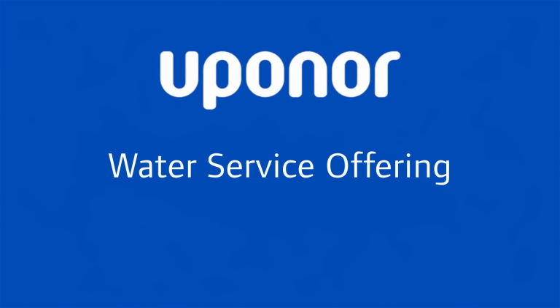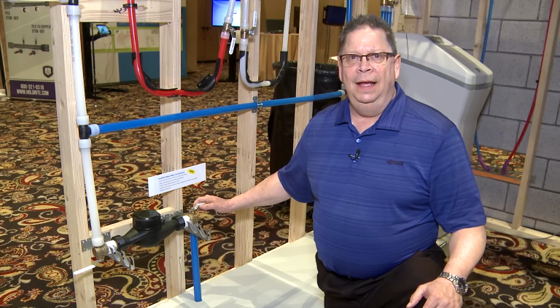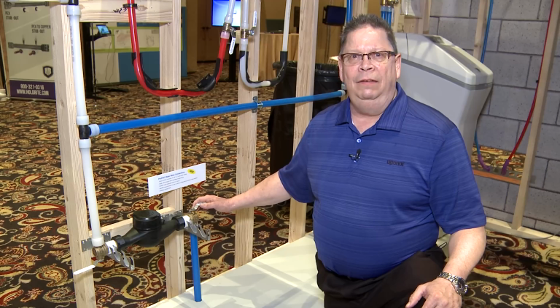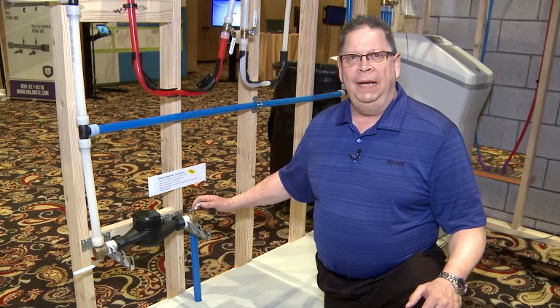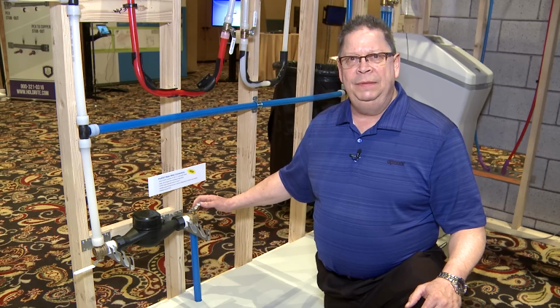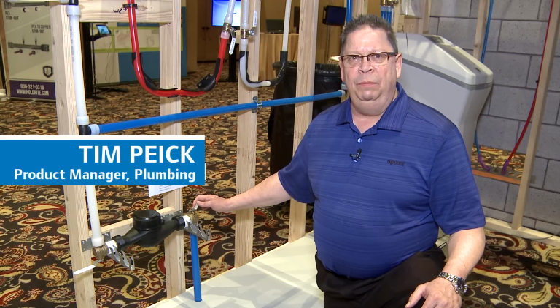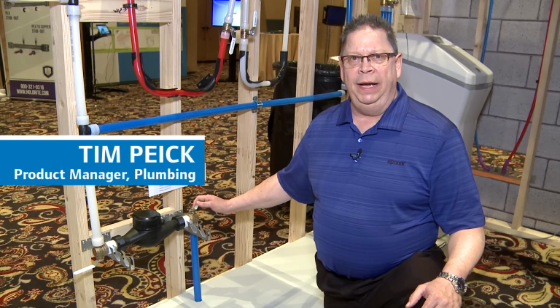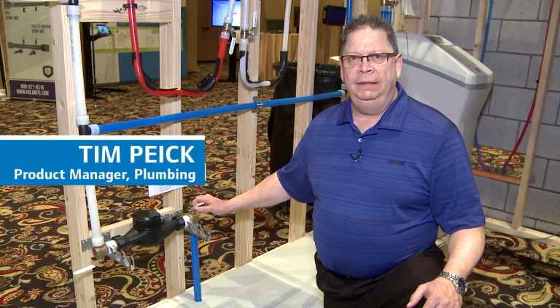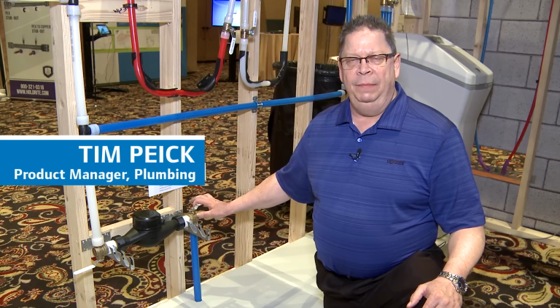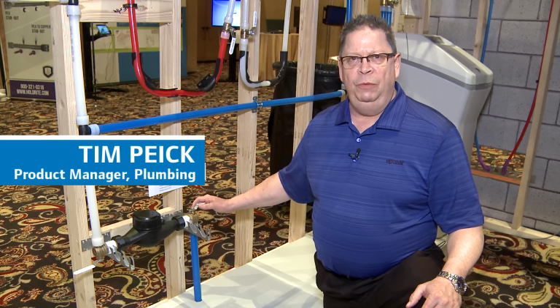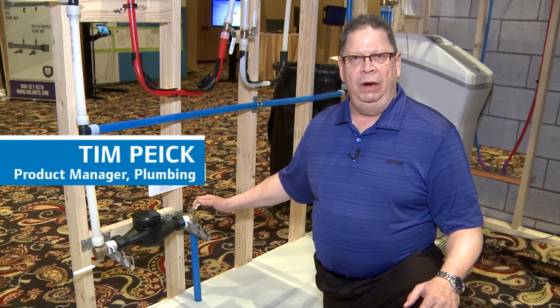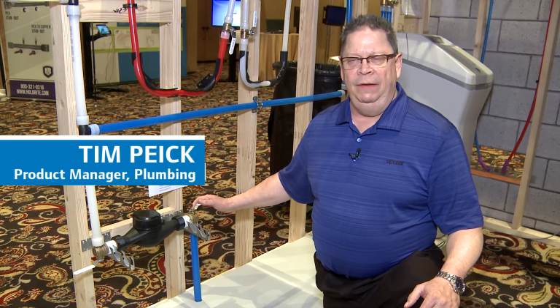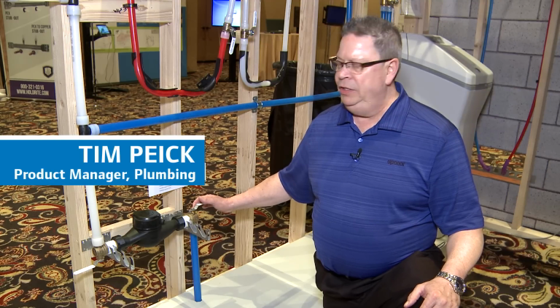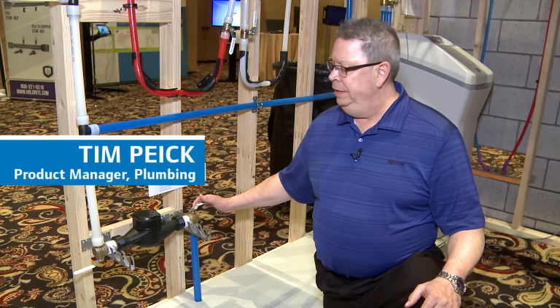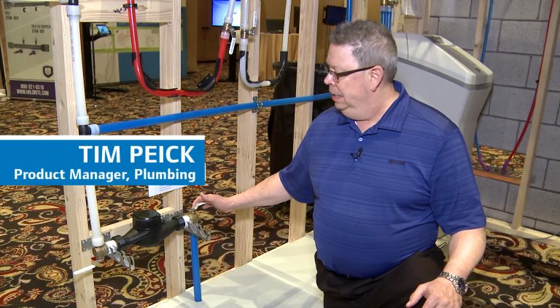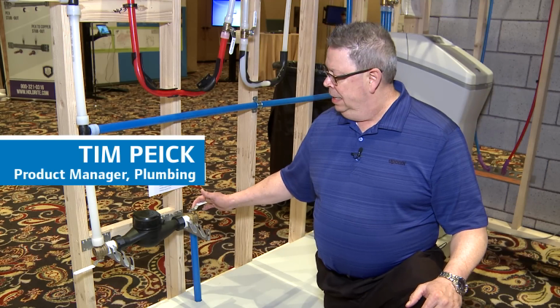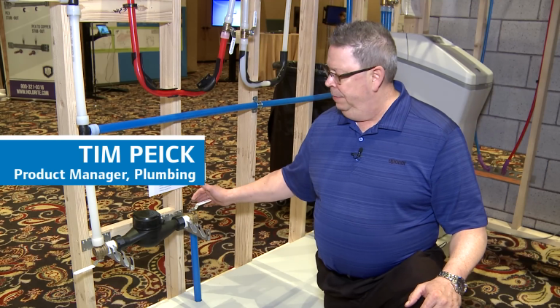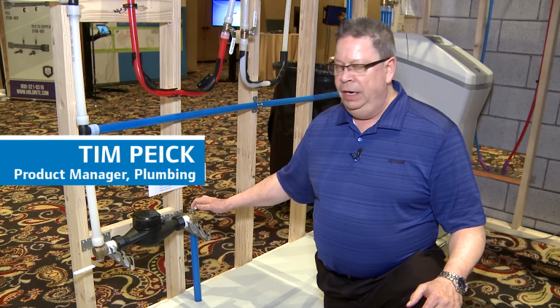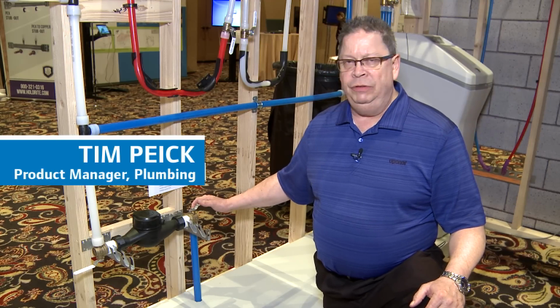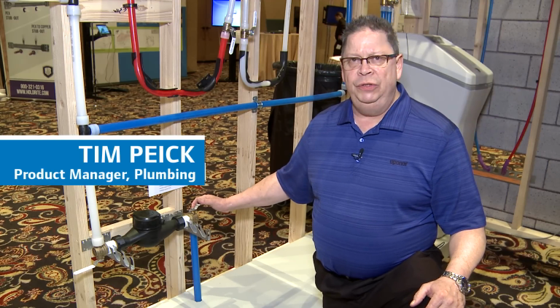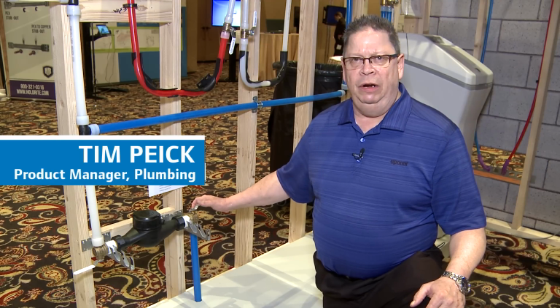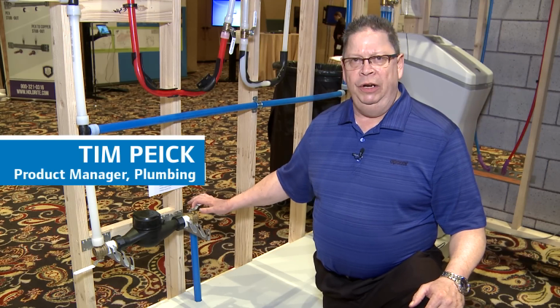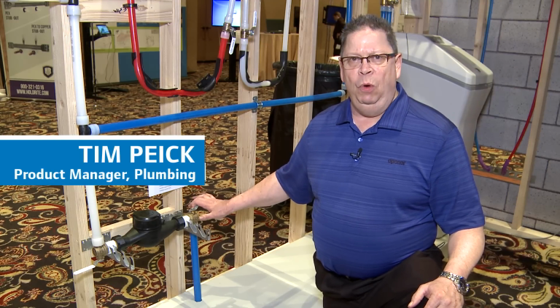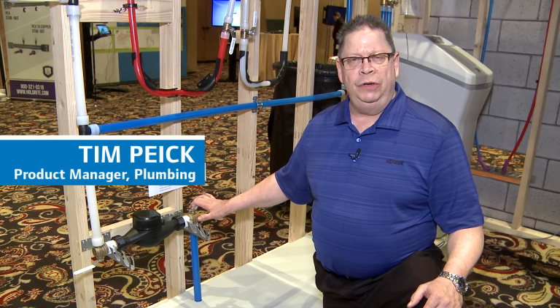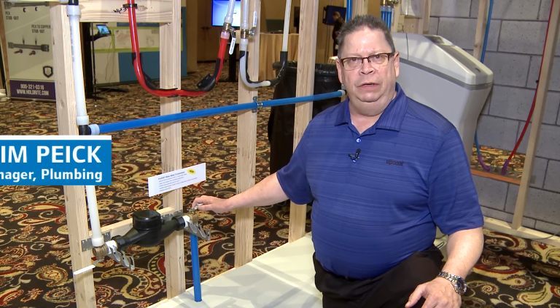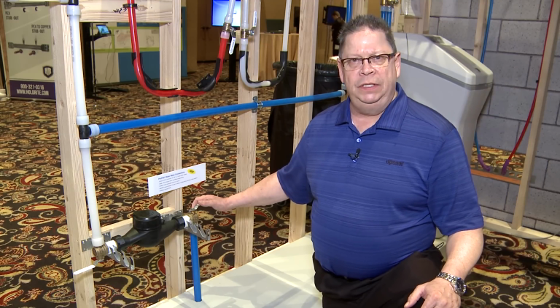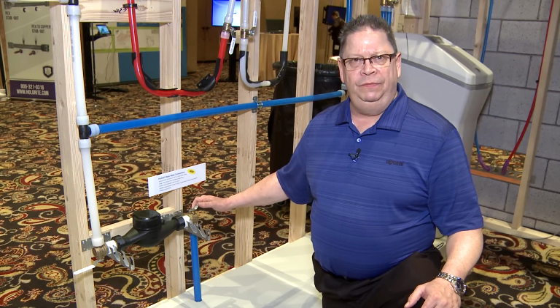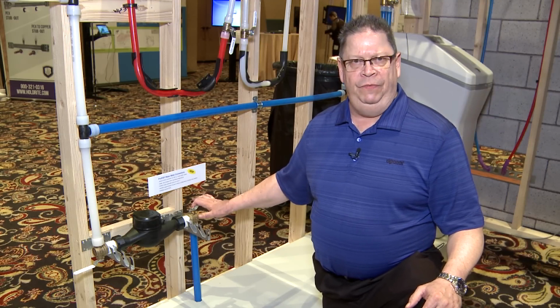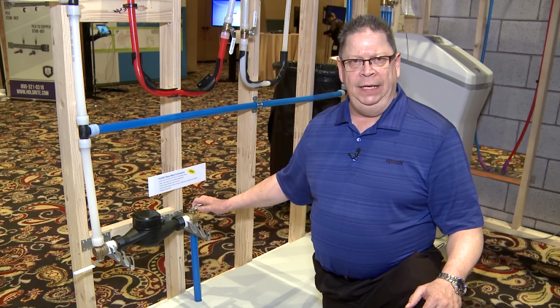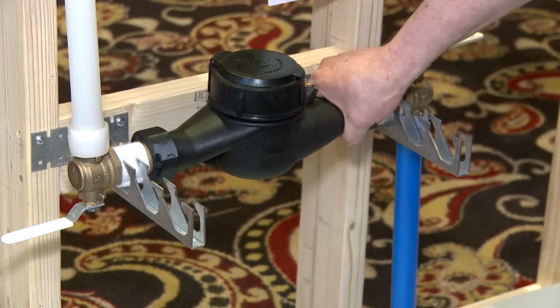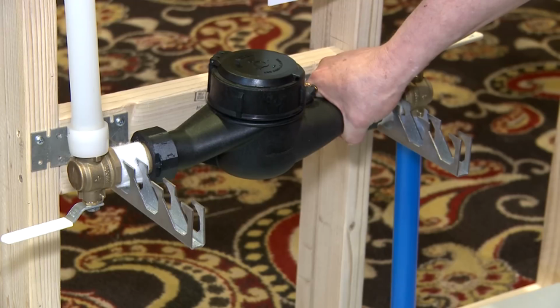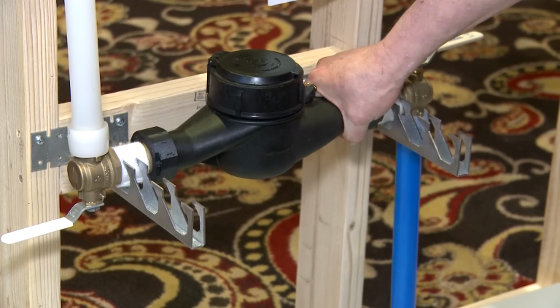Hello, my name is Tim Pike. I'm at Hooper Run Convention, and I'm here to introduce our new water service fitting offering.